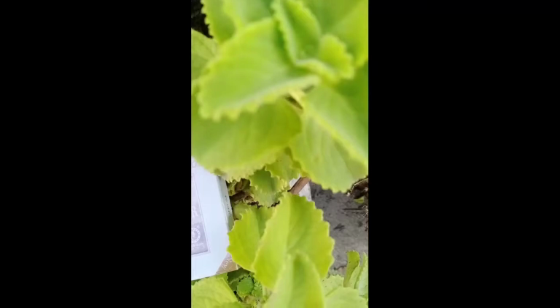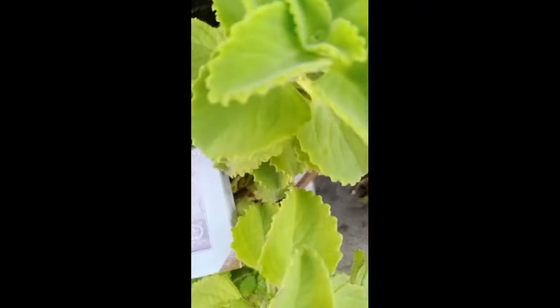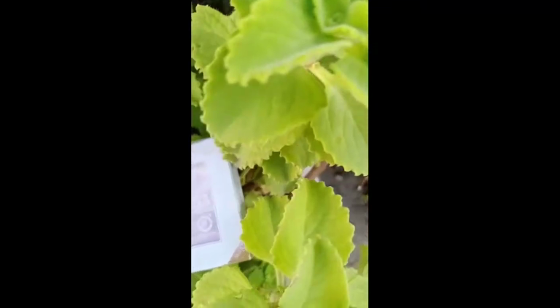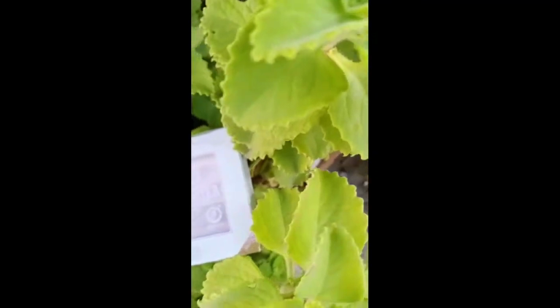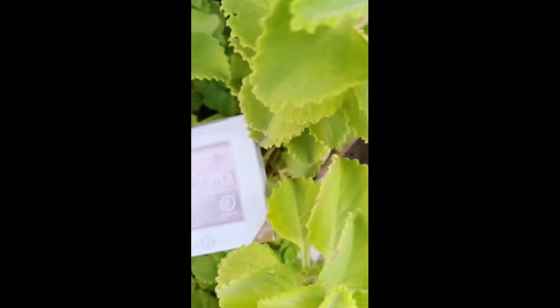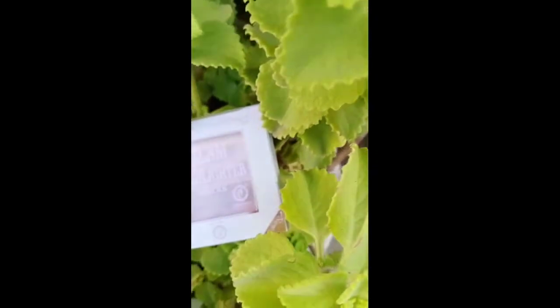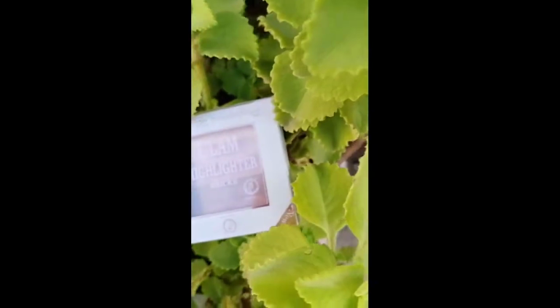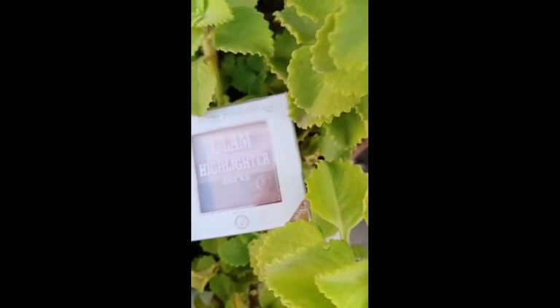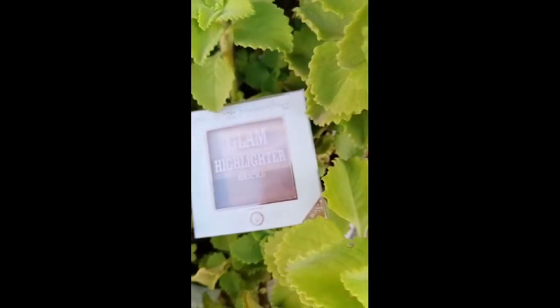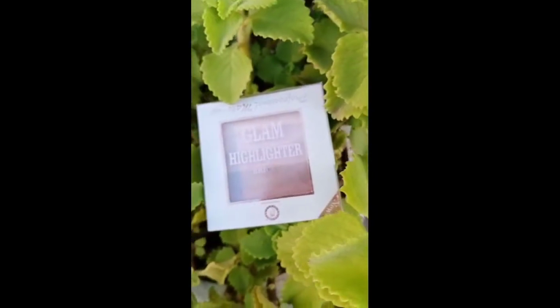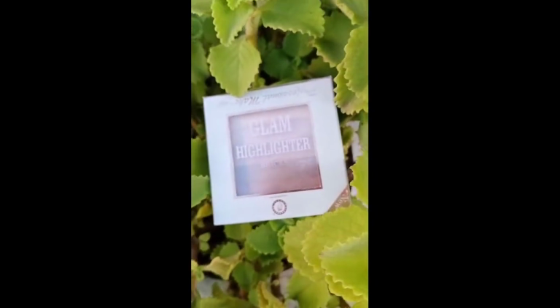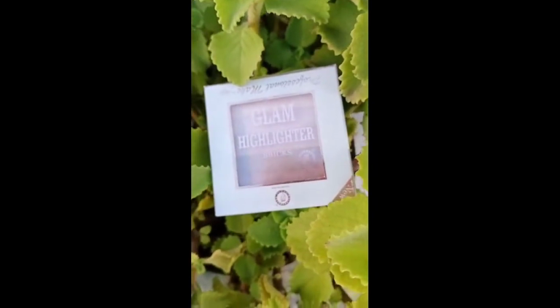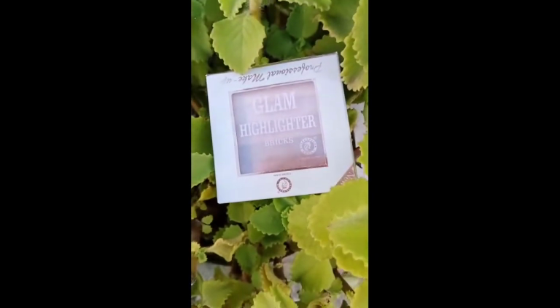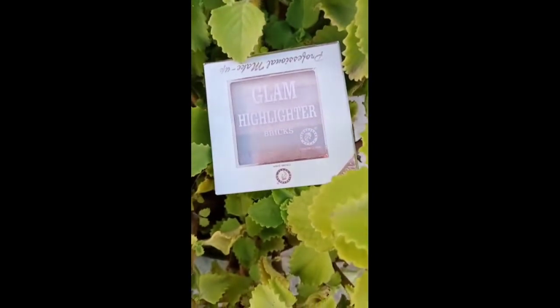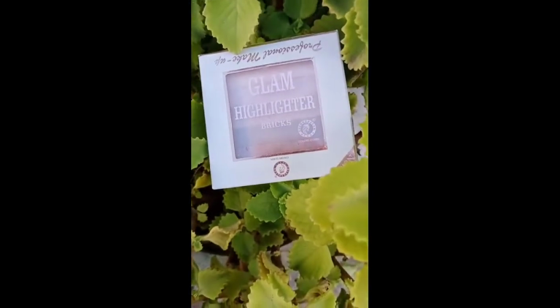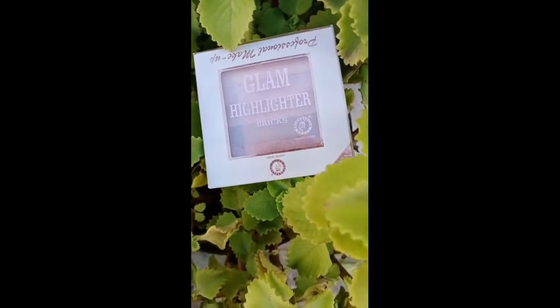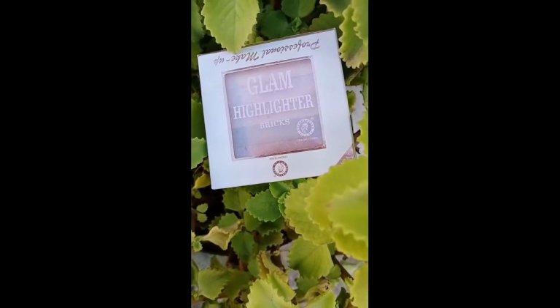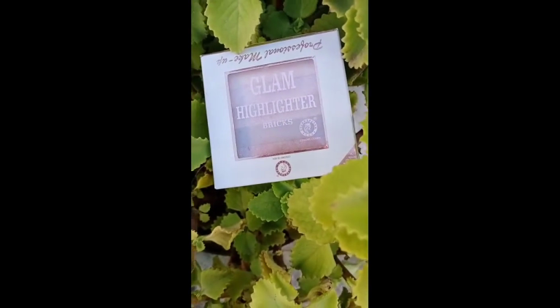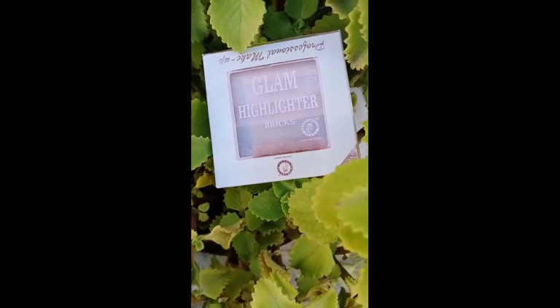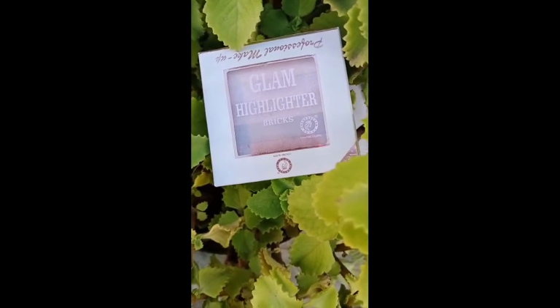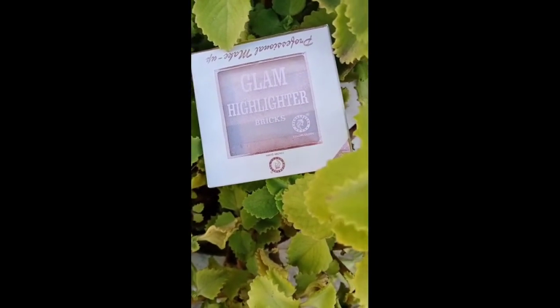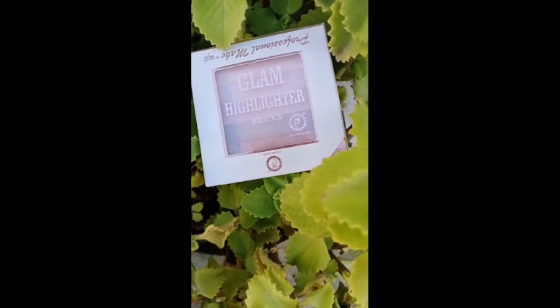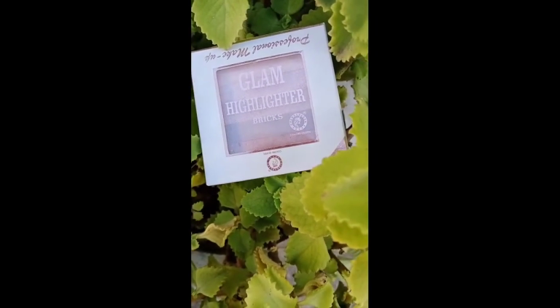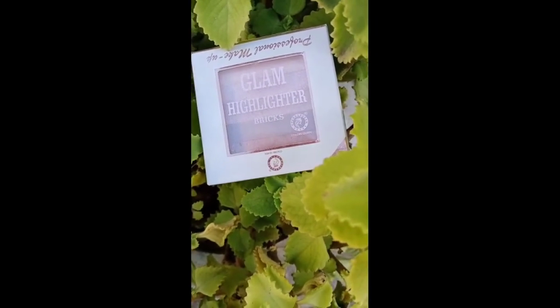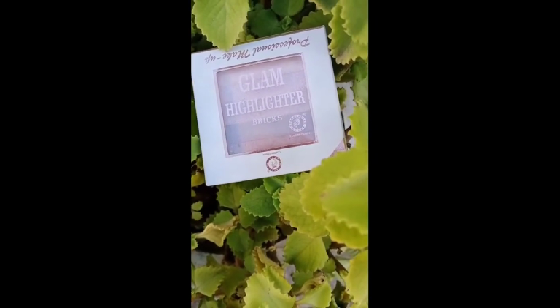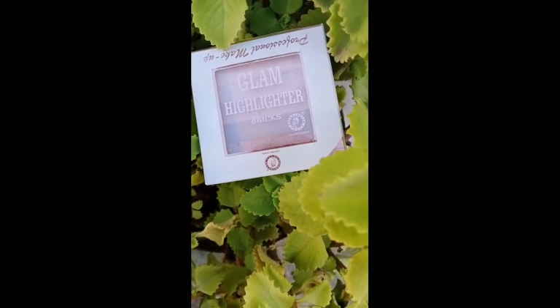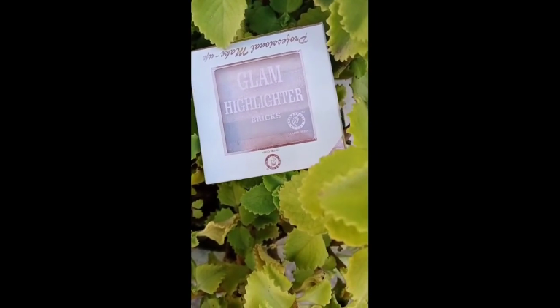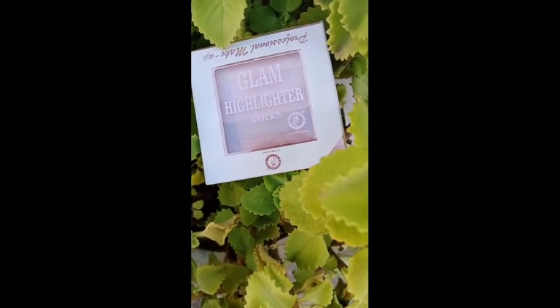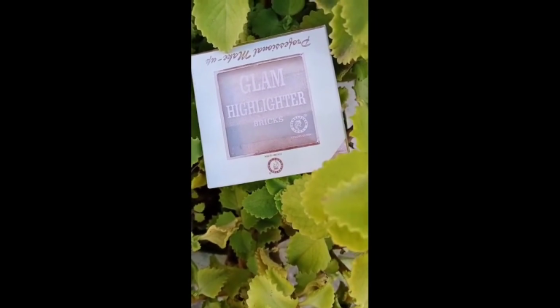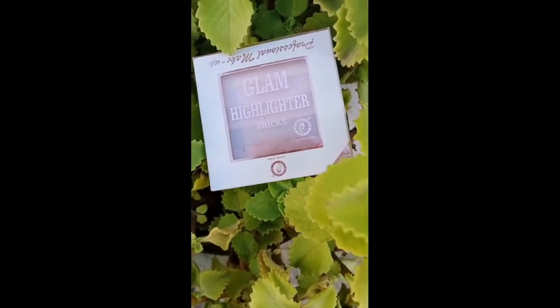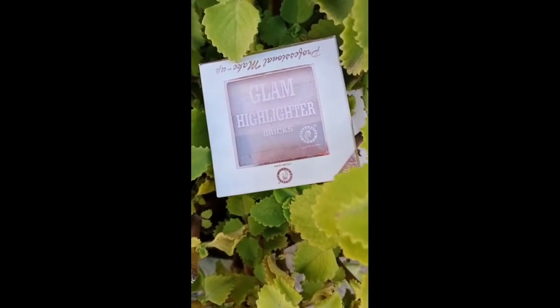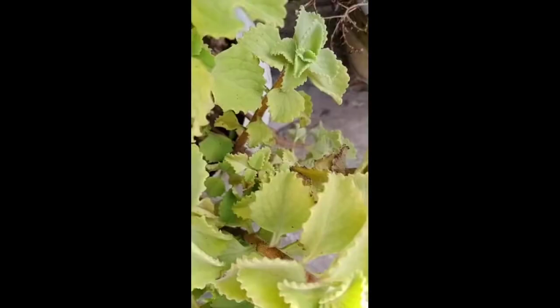Hi, Namaste, how are you all? I am Manisha and welcome back to my channel Makeup with Manisha.